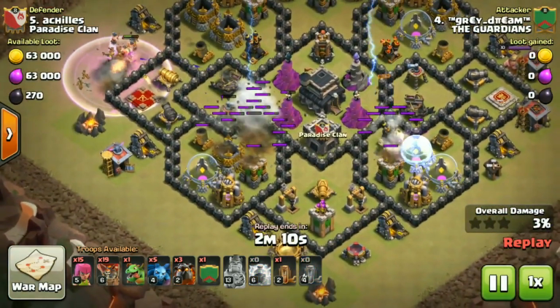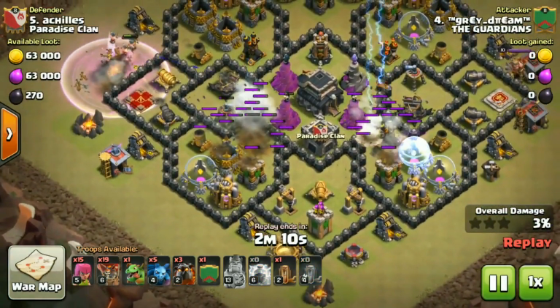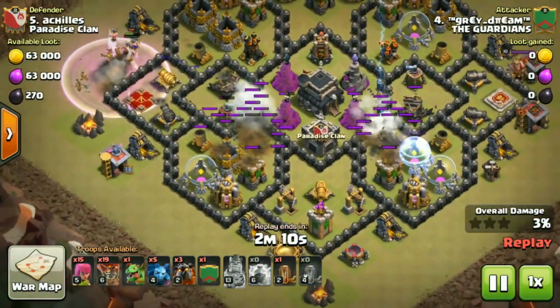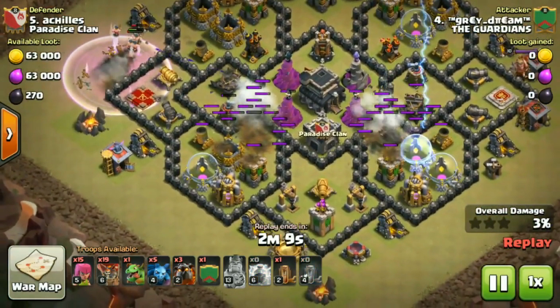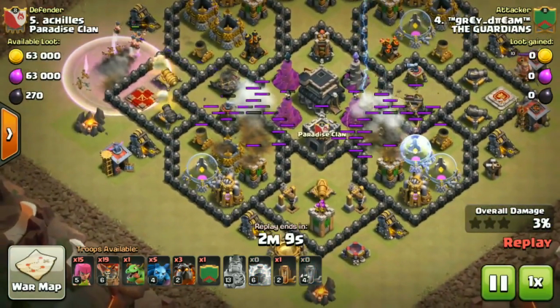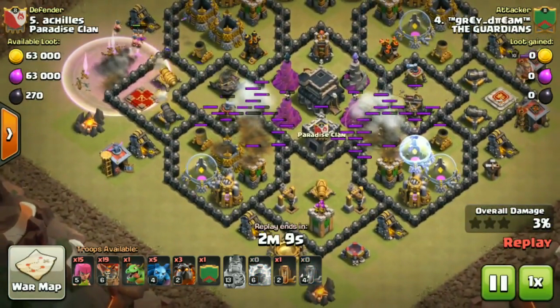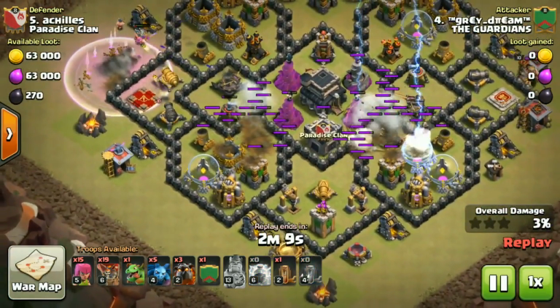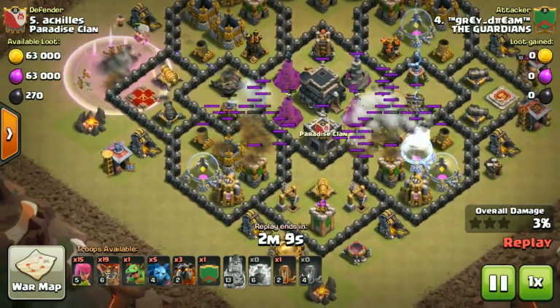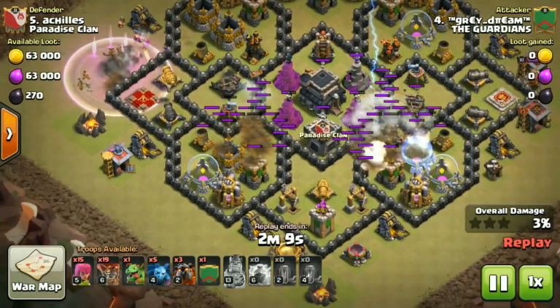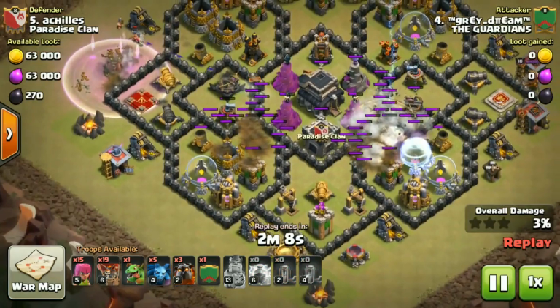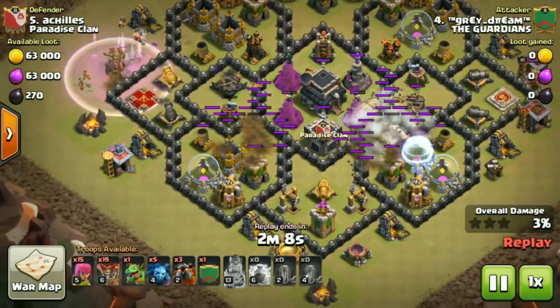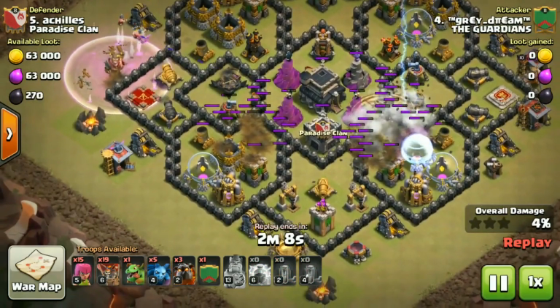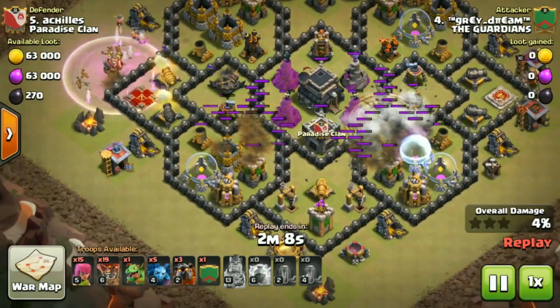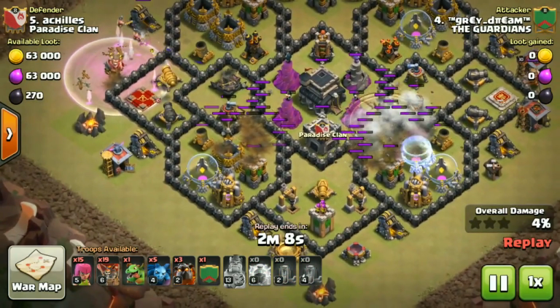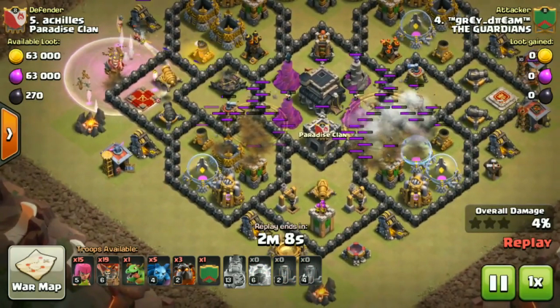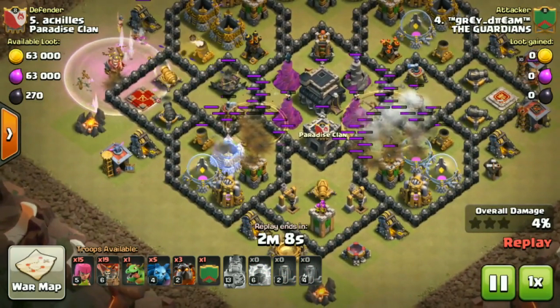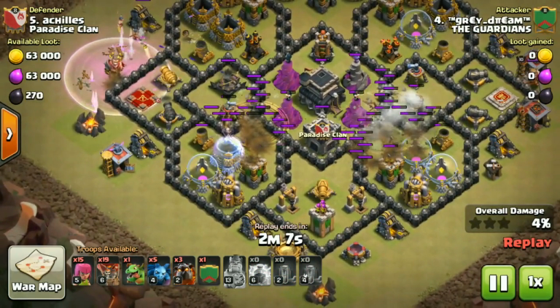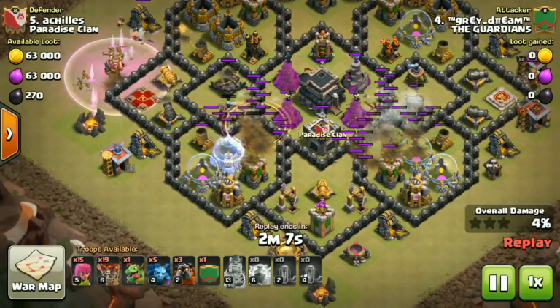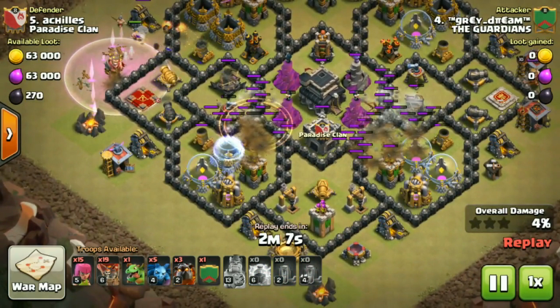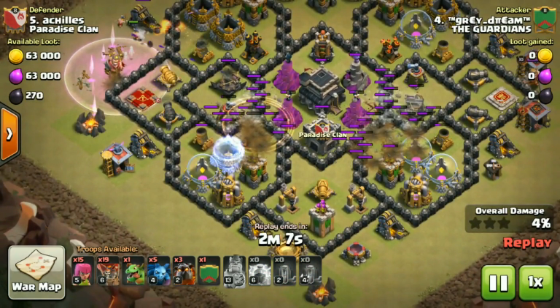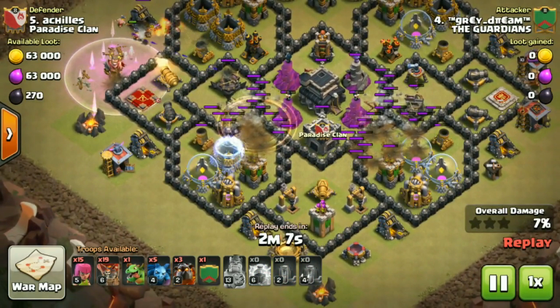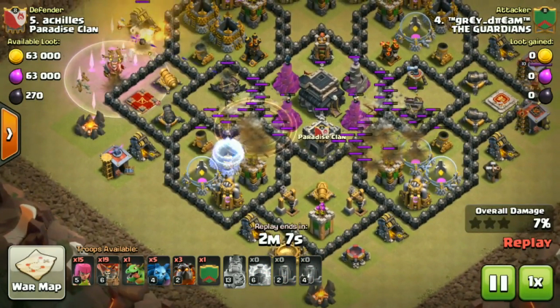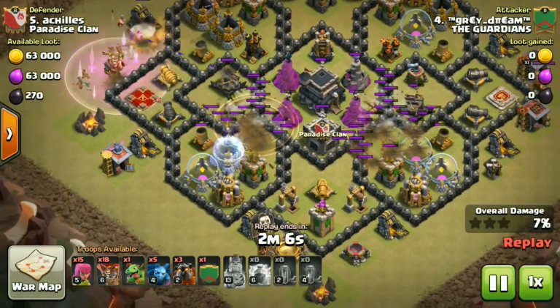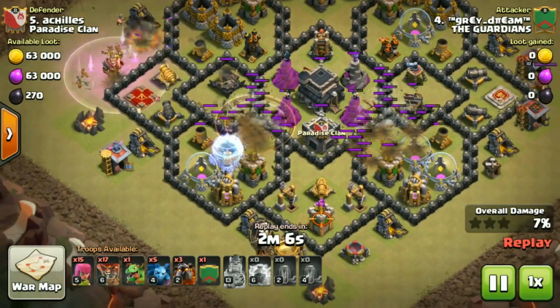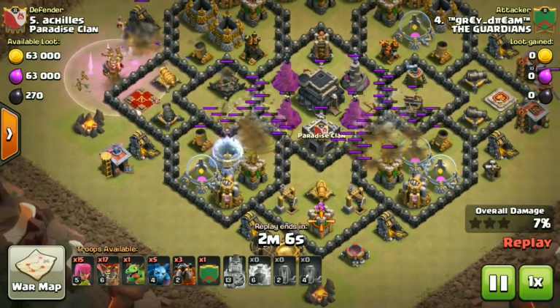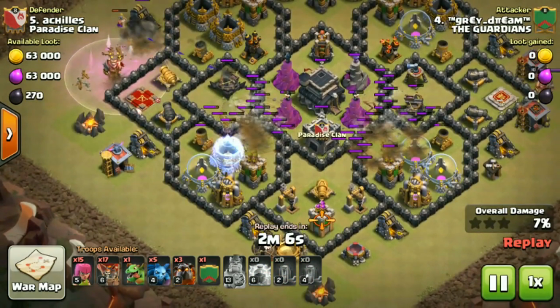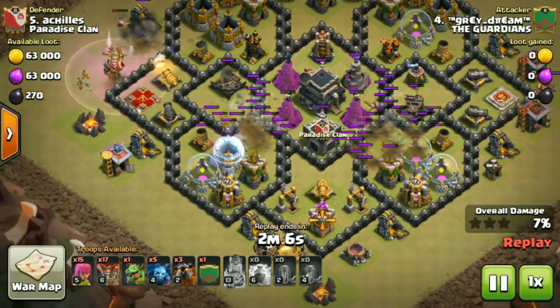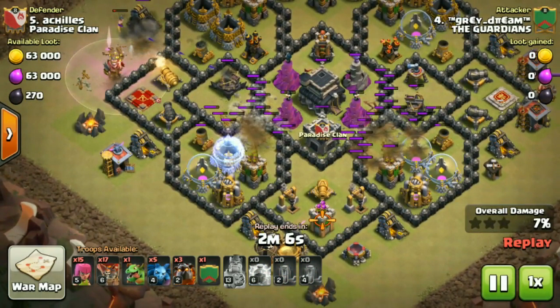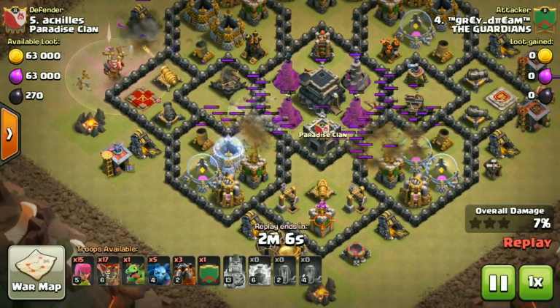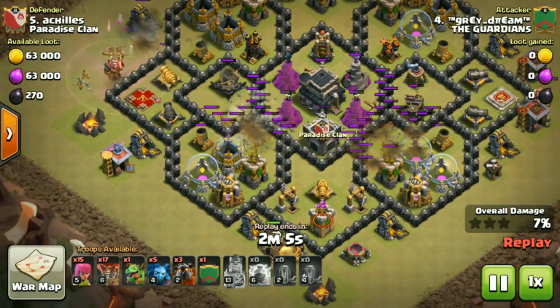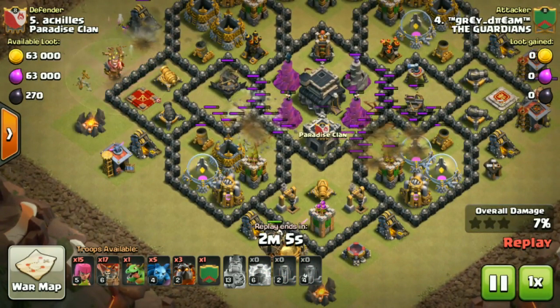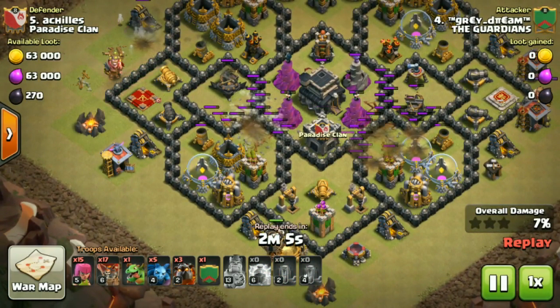Double zap — EQ, EQ, EQ done. Both air defenses are destroyed.